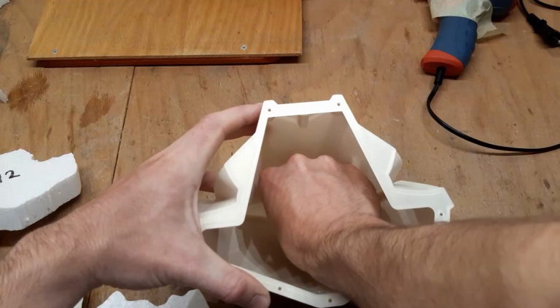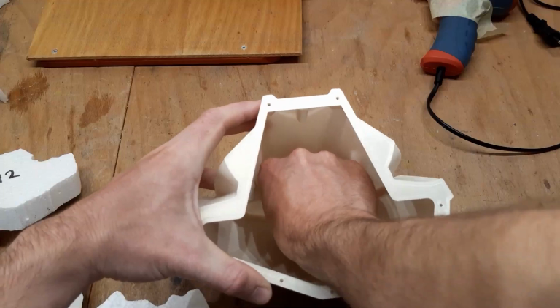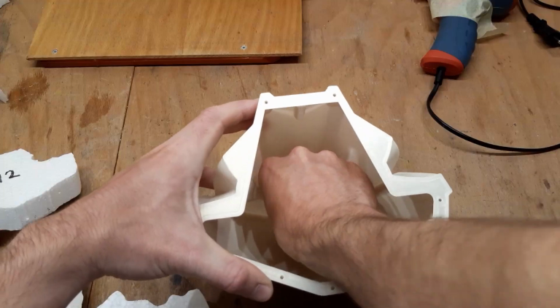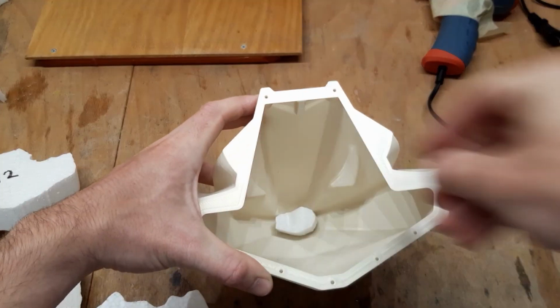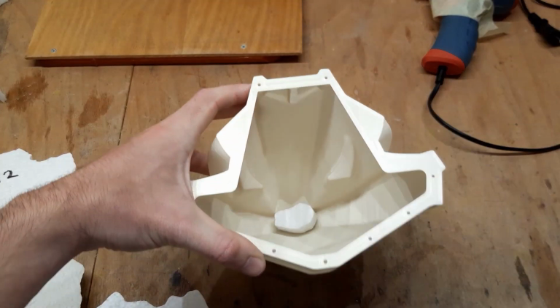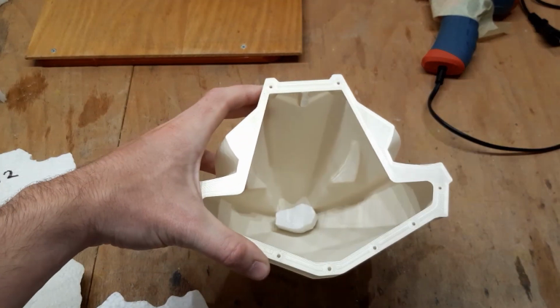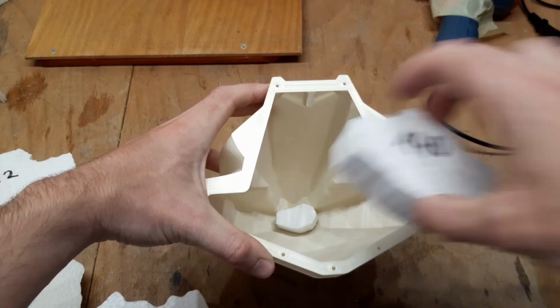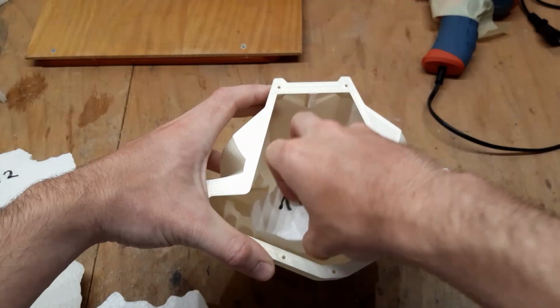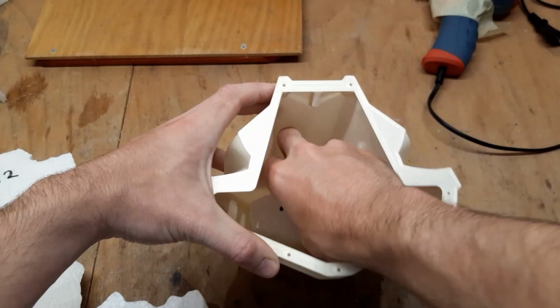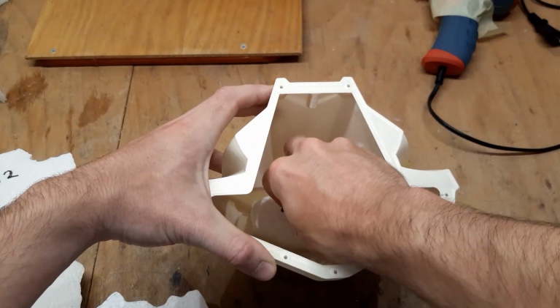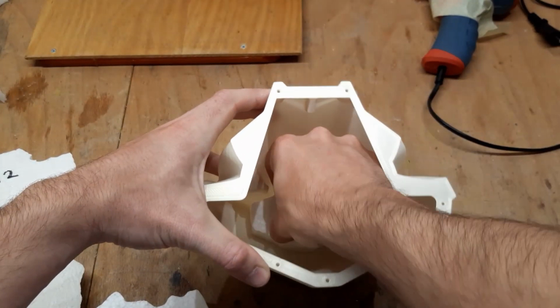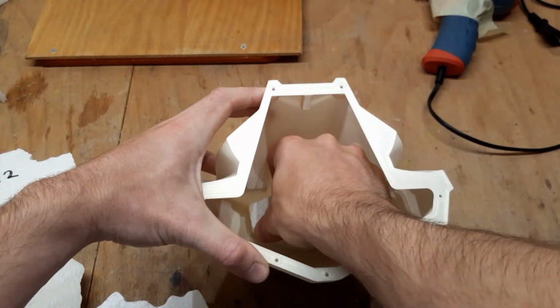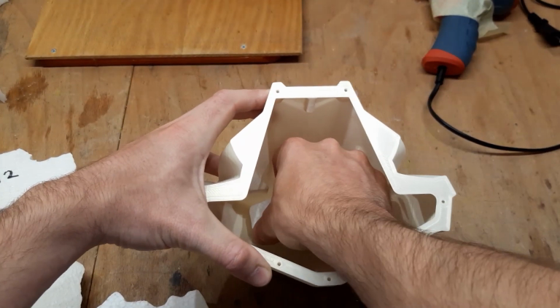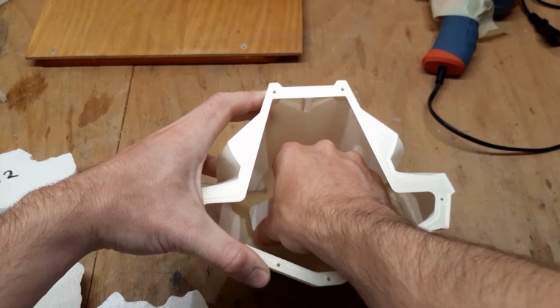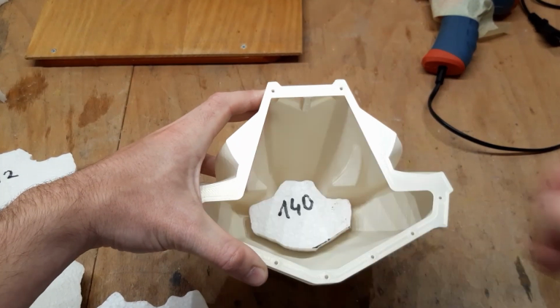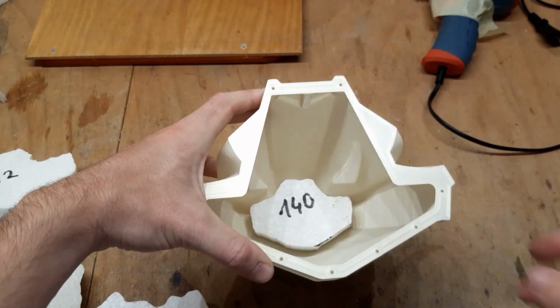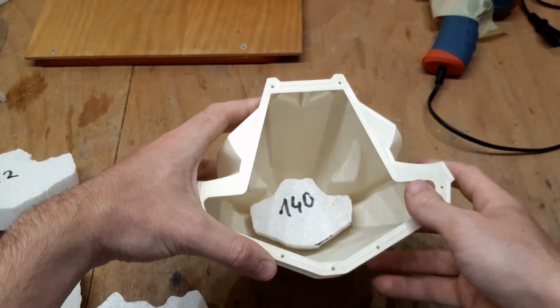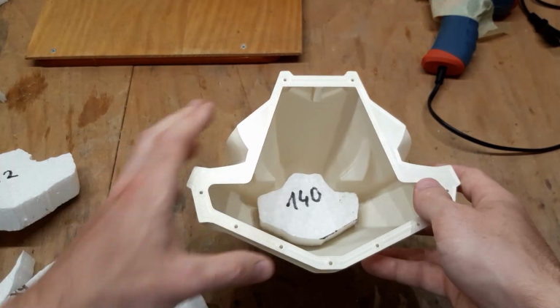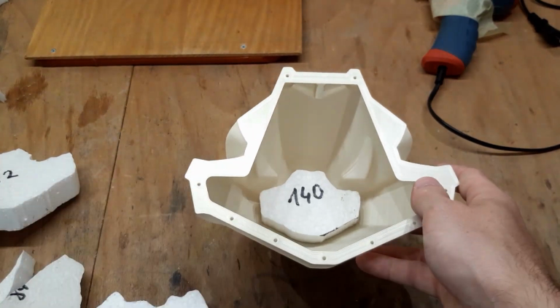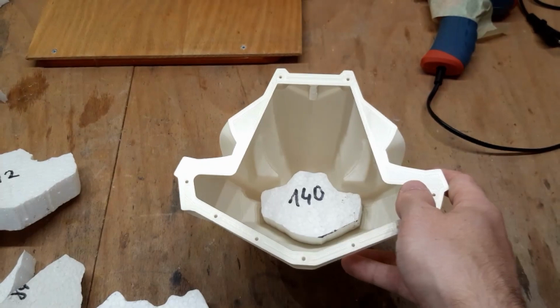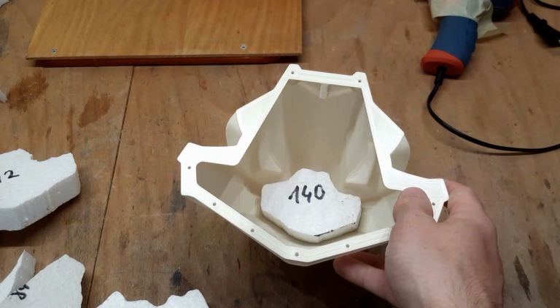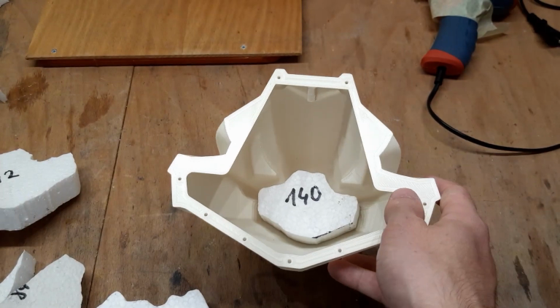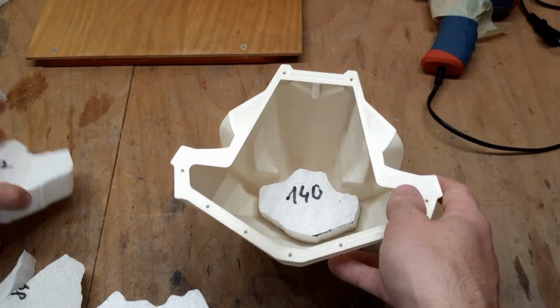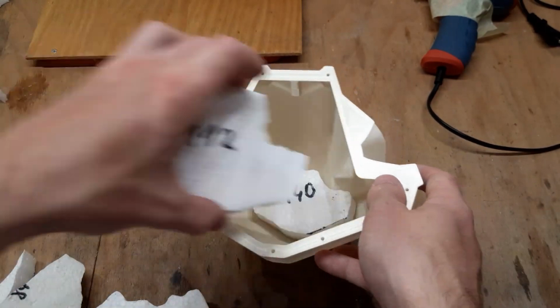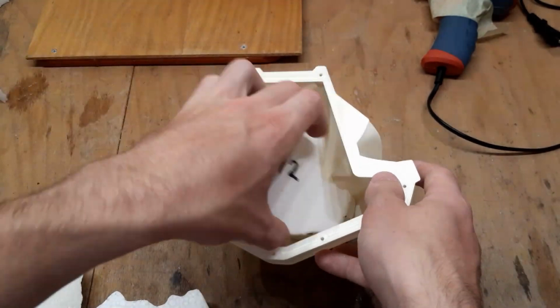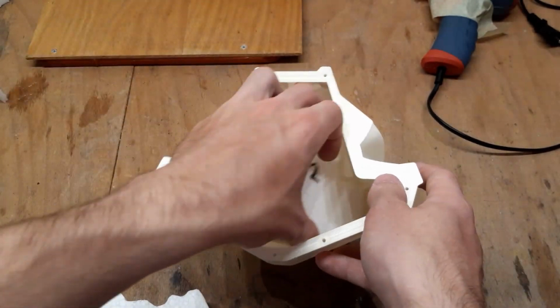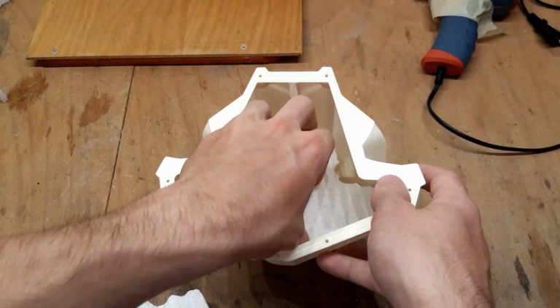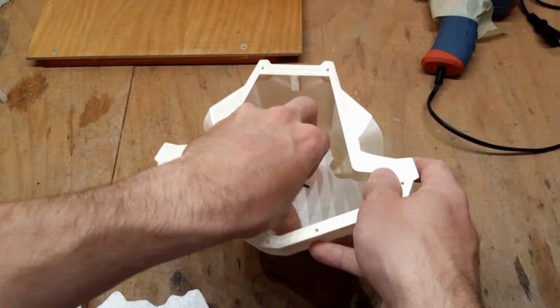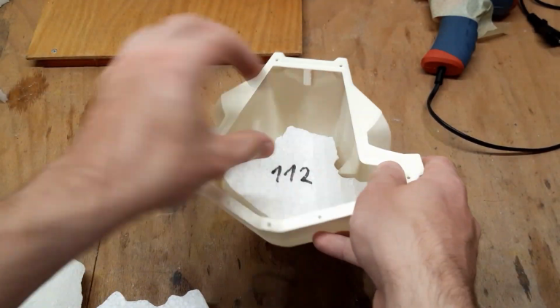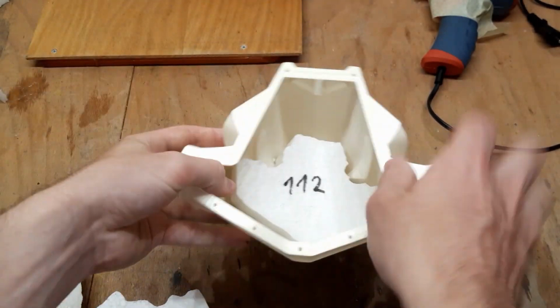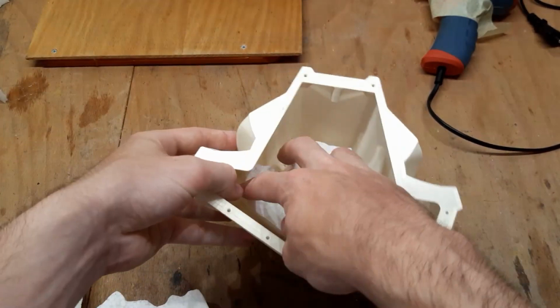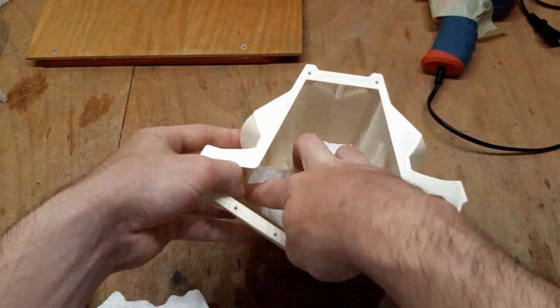After some trimming, you will eventually be able to pack a good portion of the foam into the front hull.